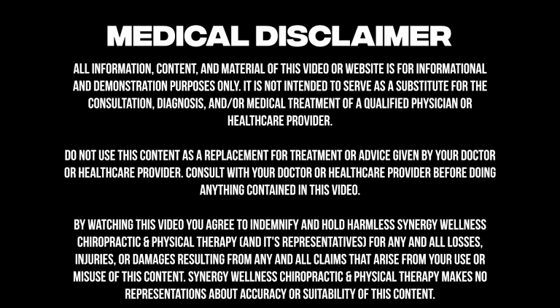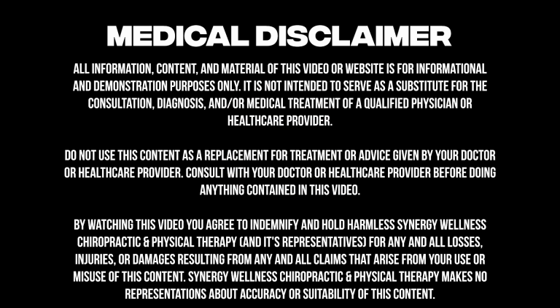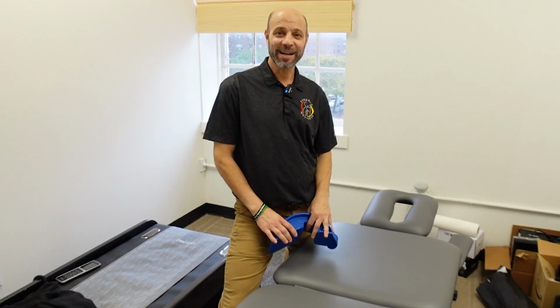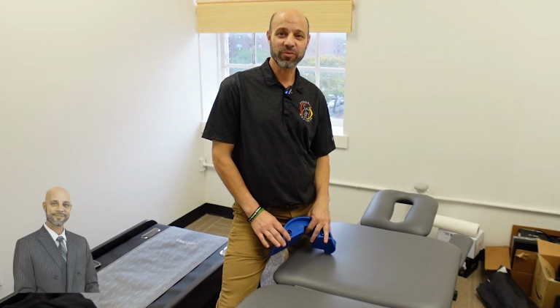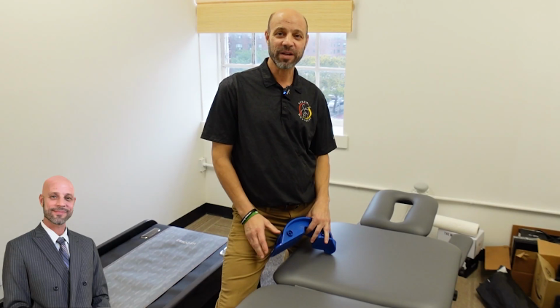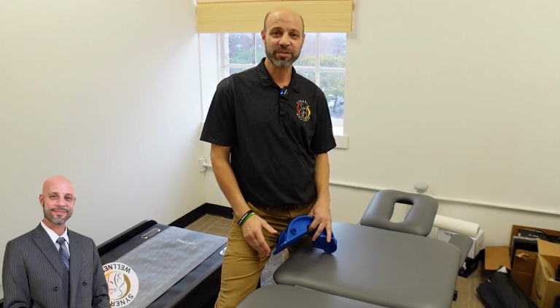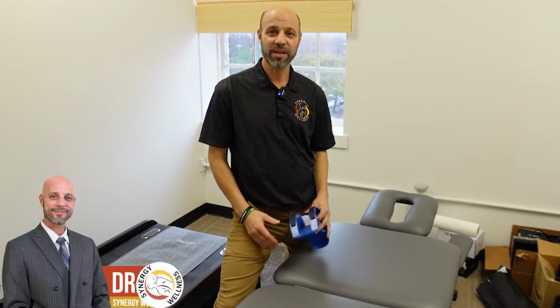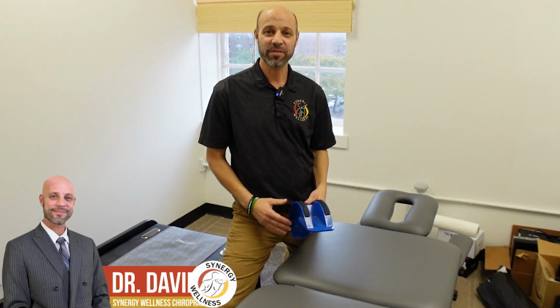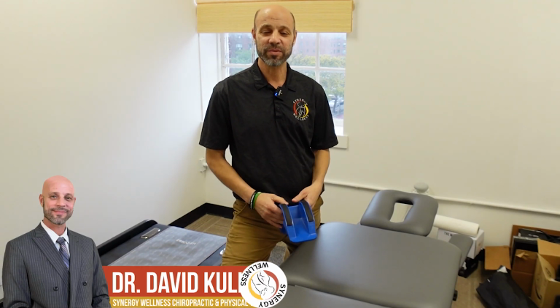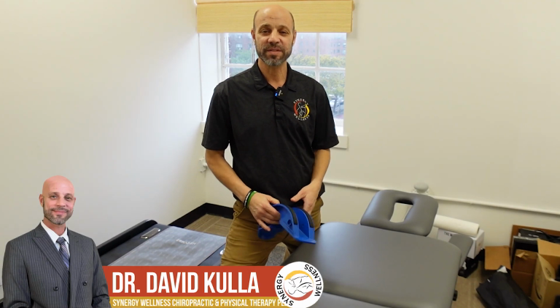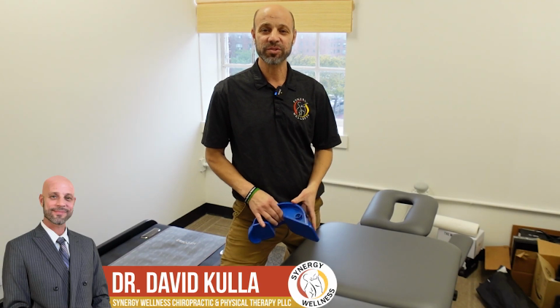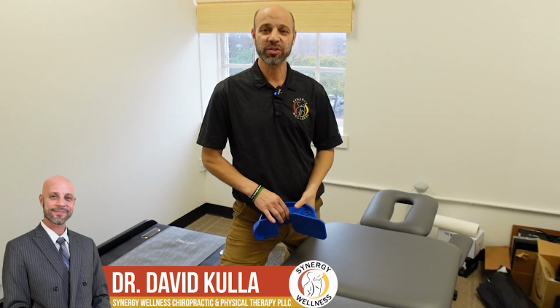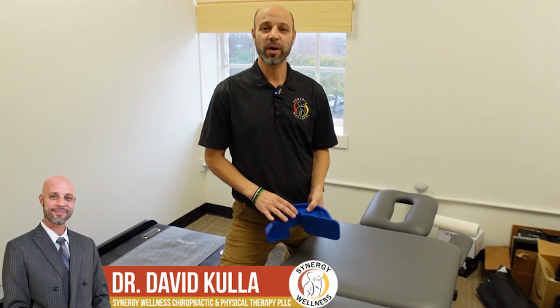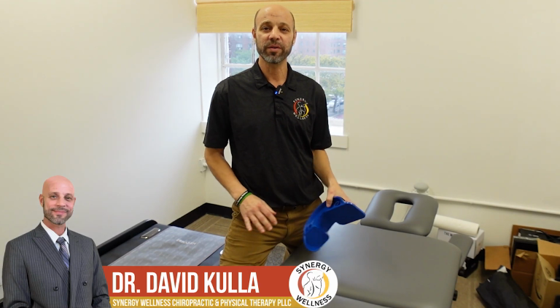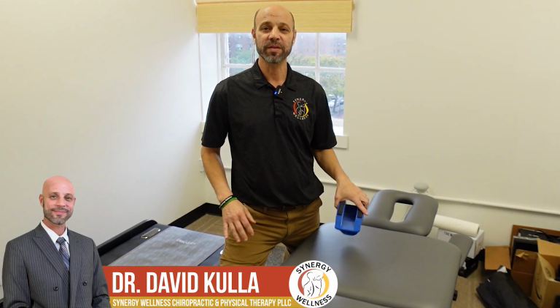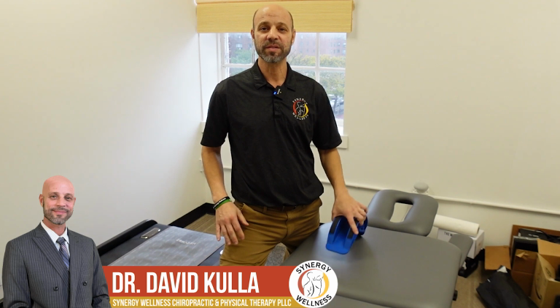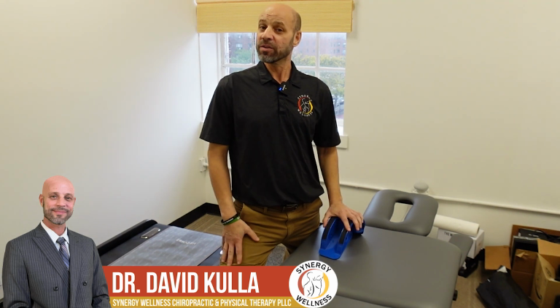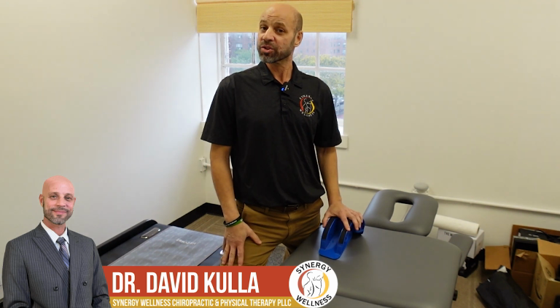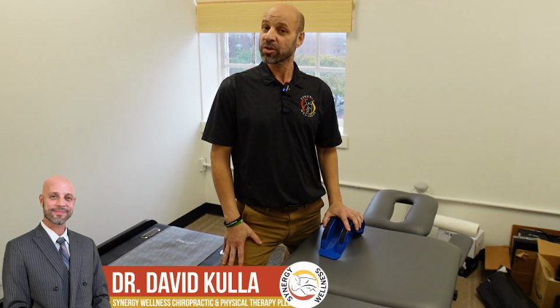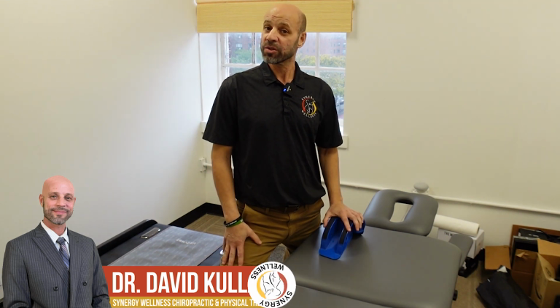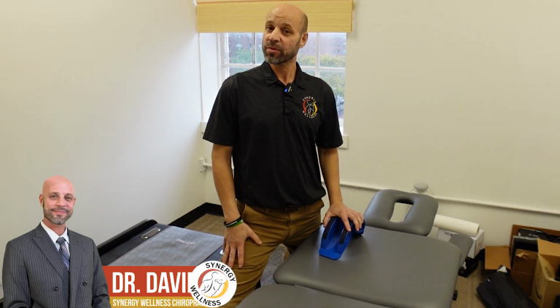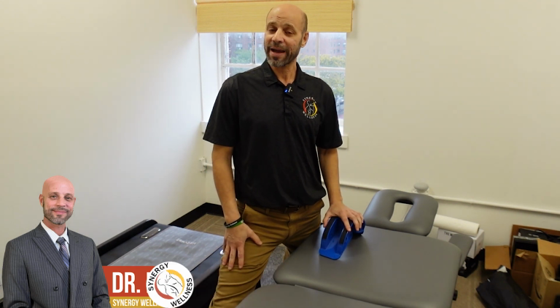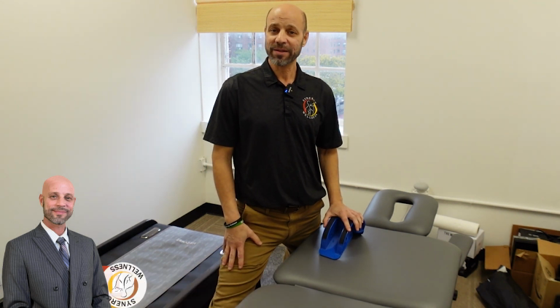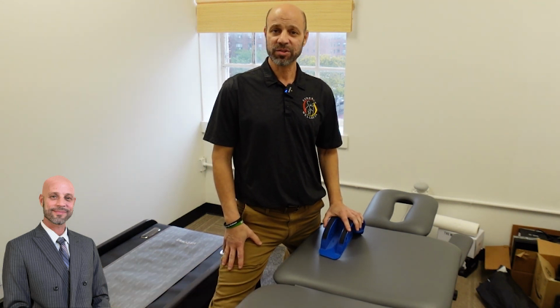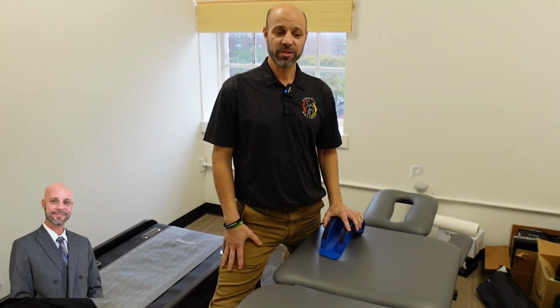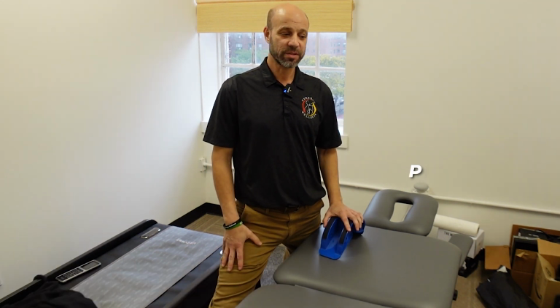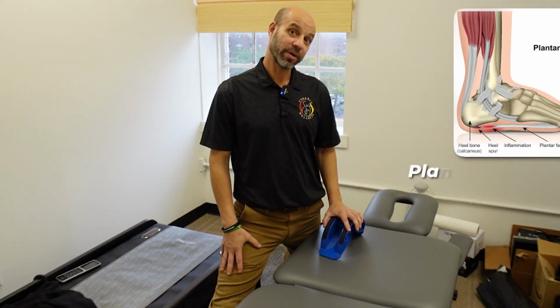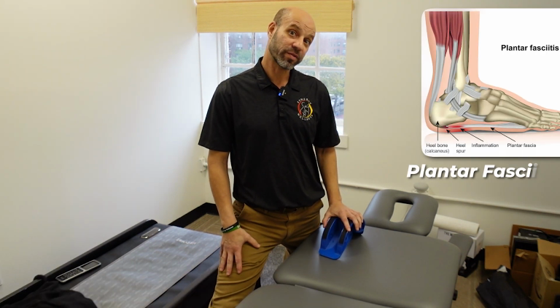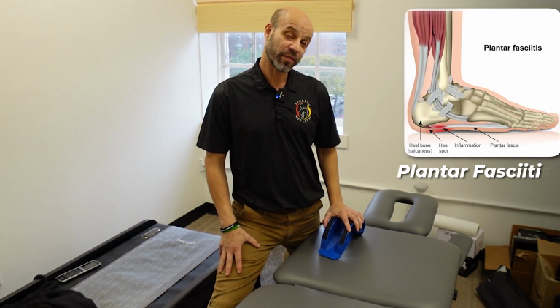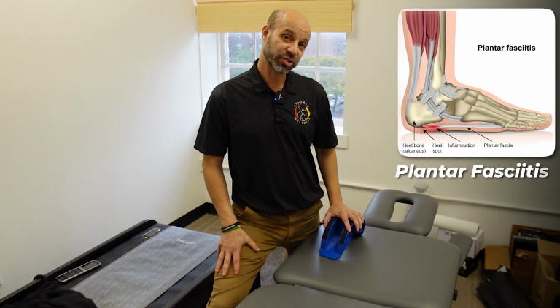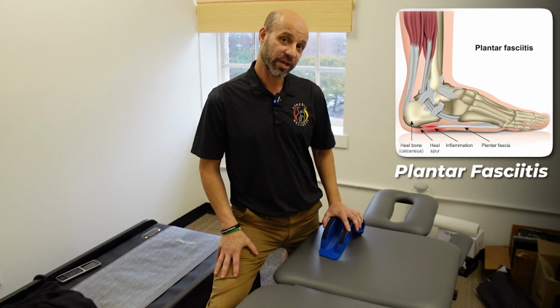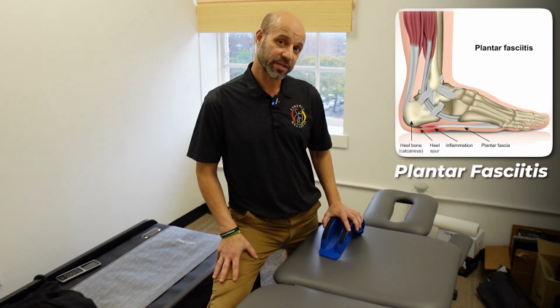Hi everyone, Dr. Dave here with Synergy Wellness here to show you how to treat plantar fasciitis.